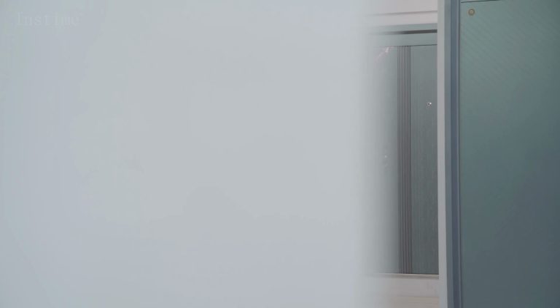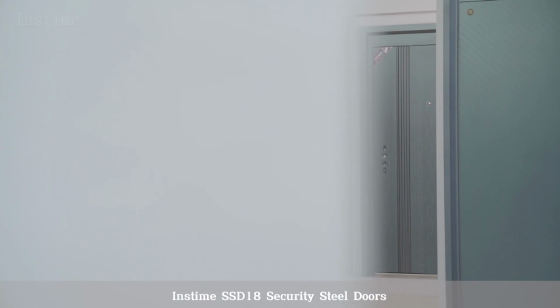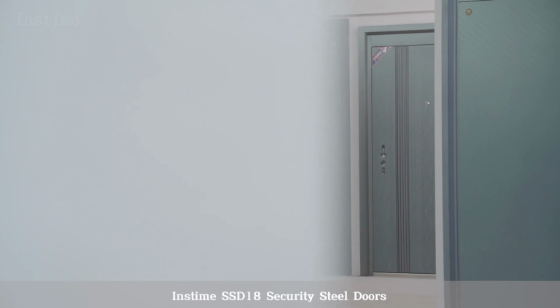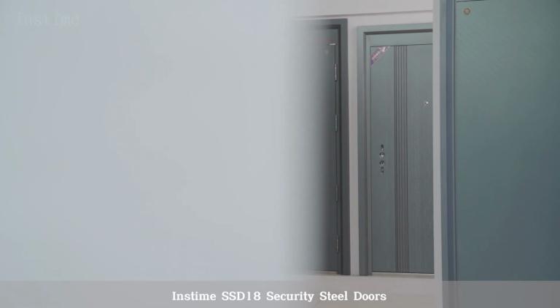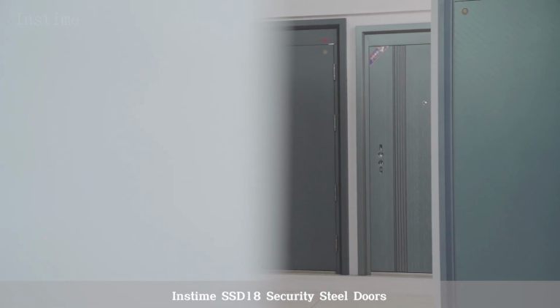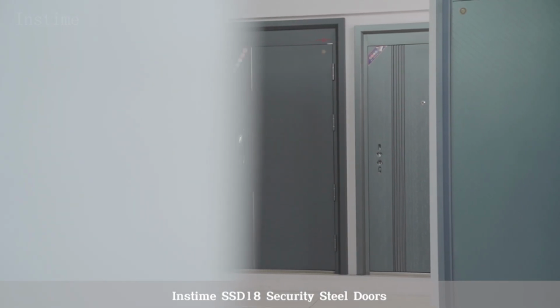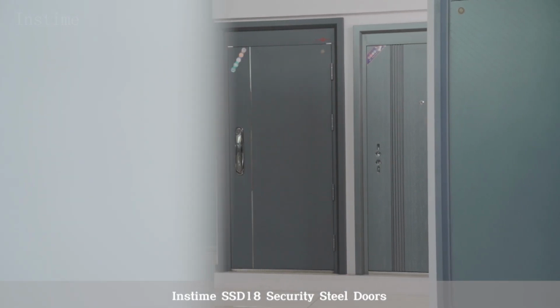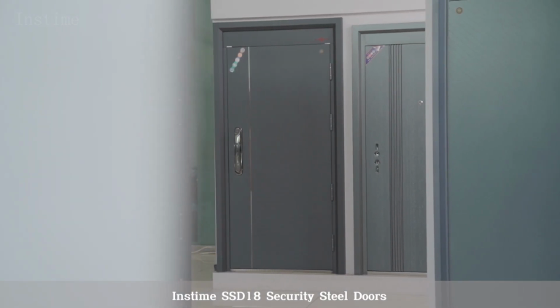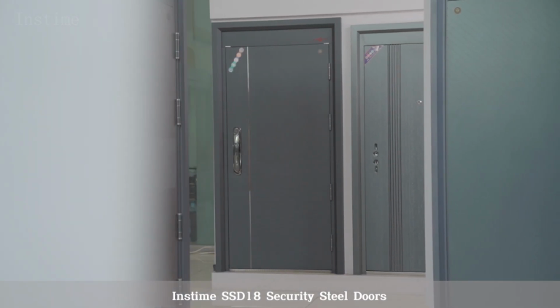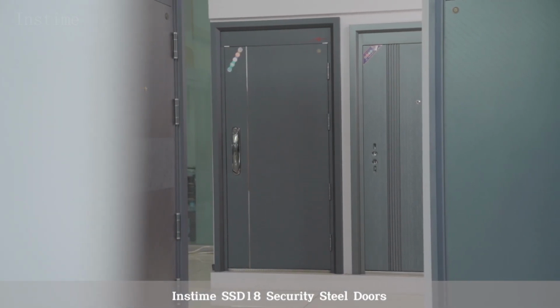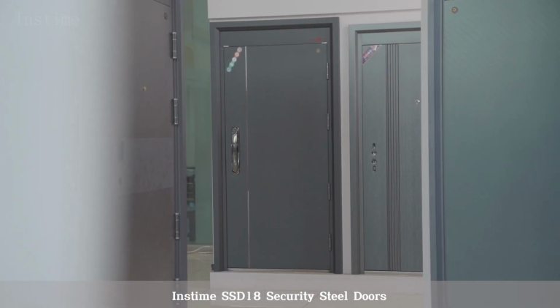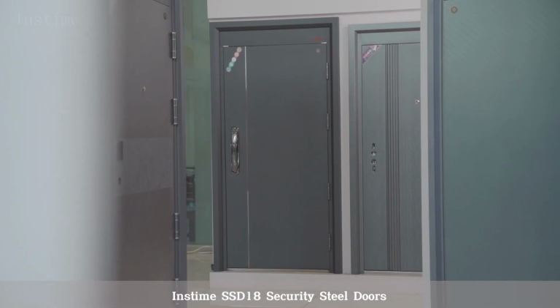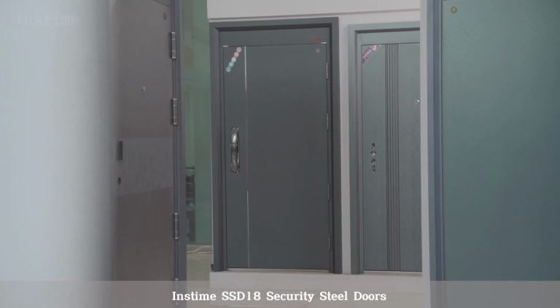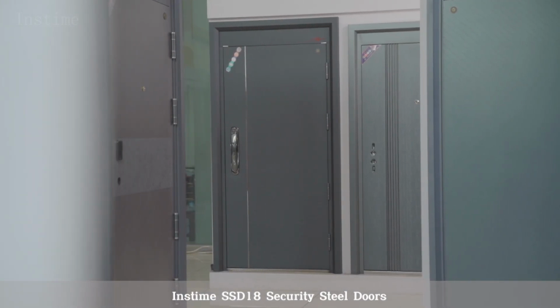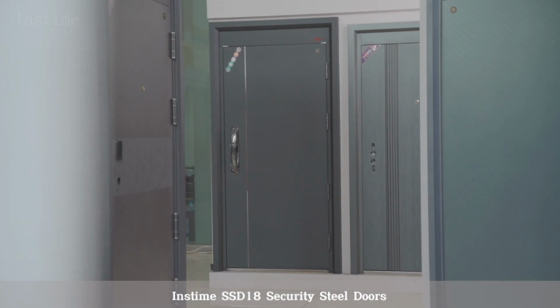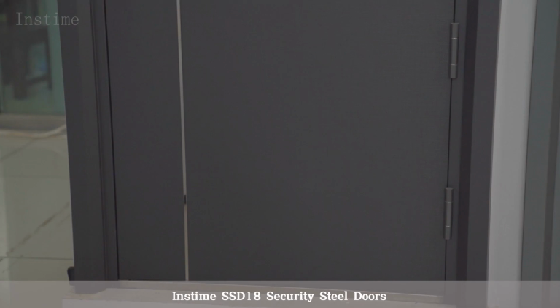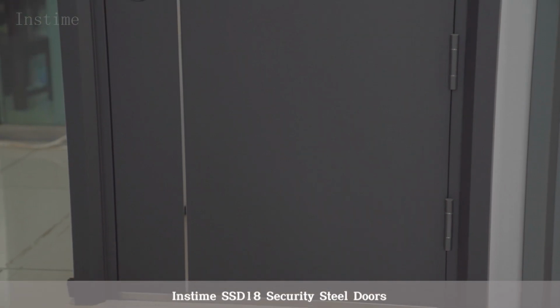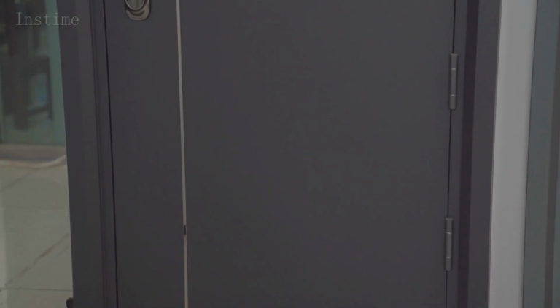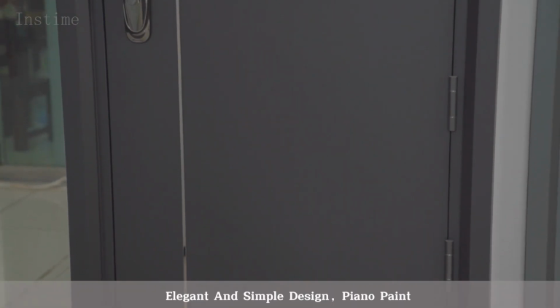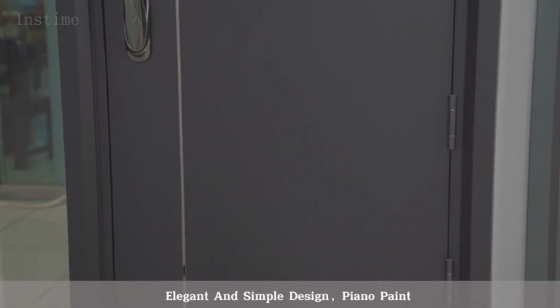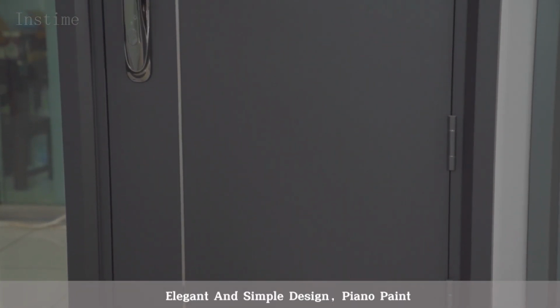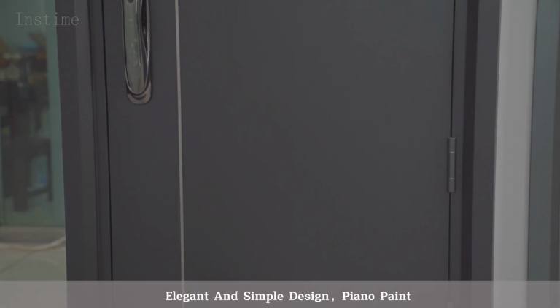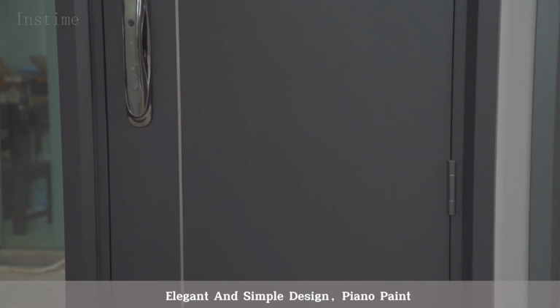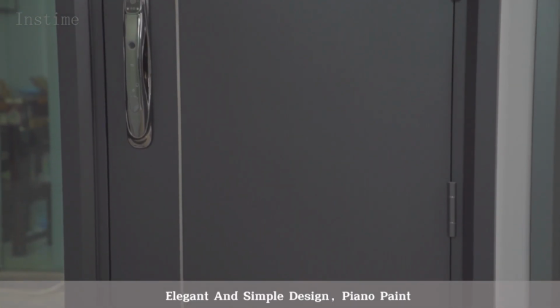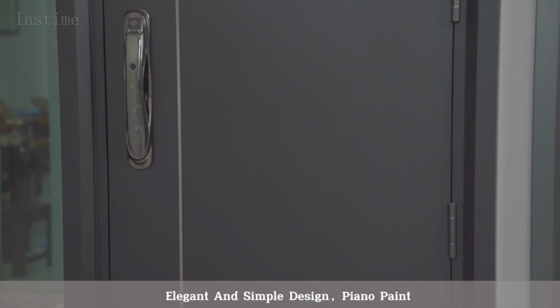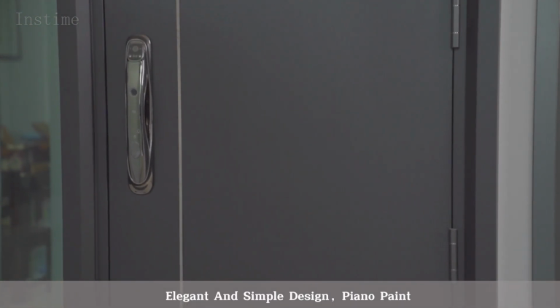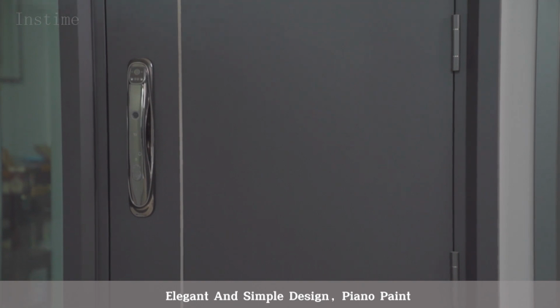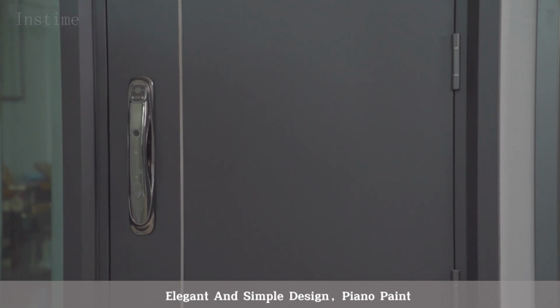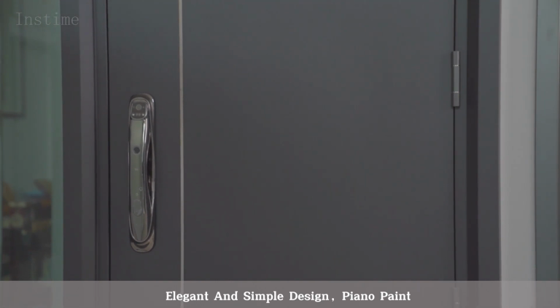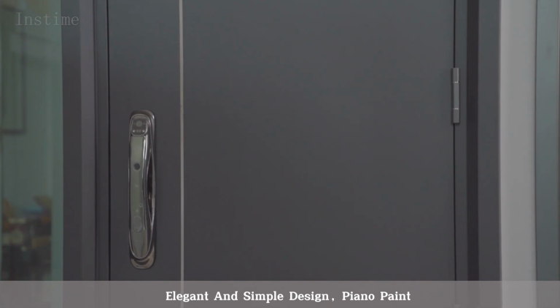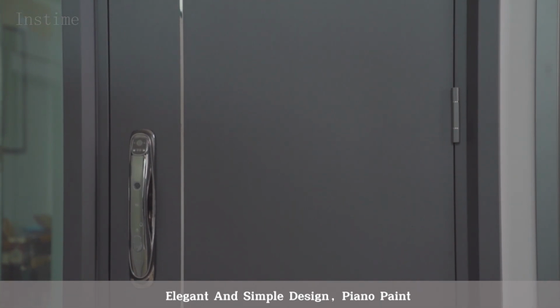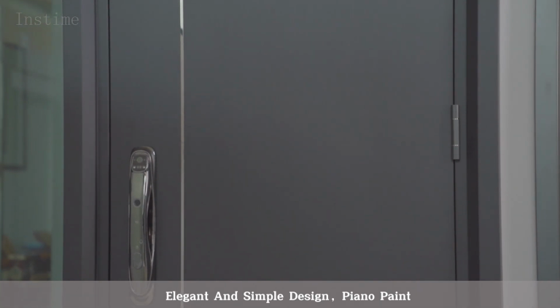Instime SSD 18 Security Steel Doors. Elegant and simple design, with a piano paint finish.